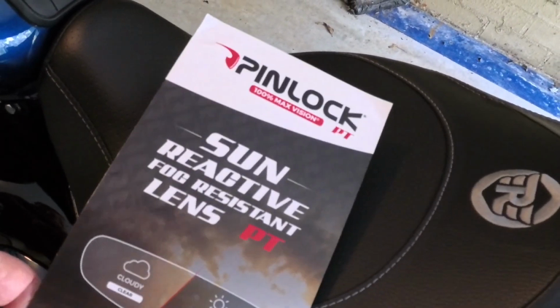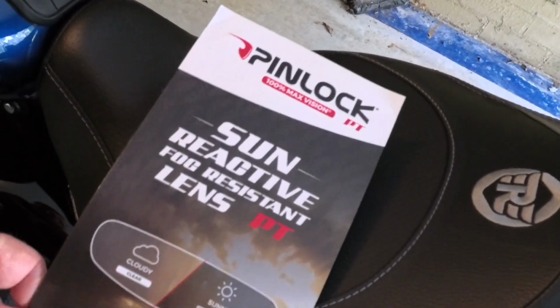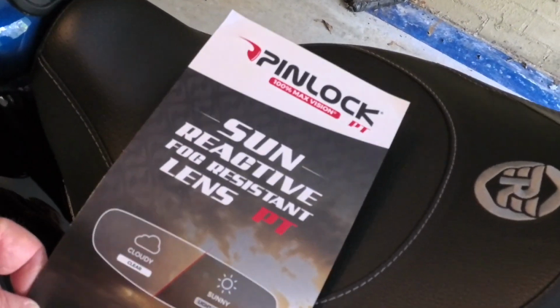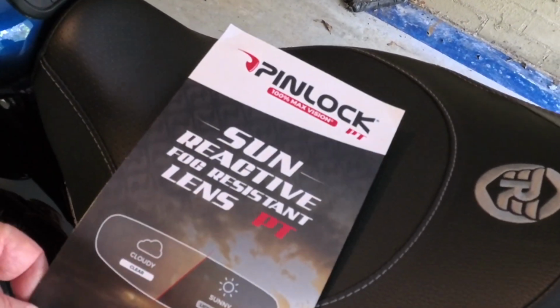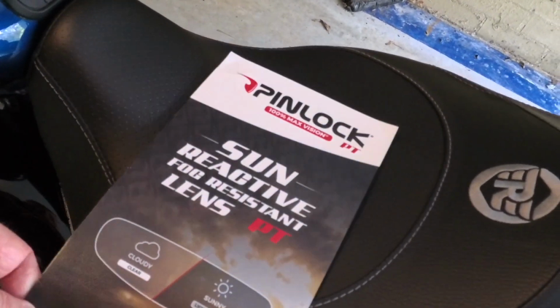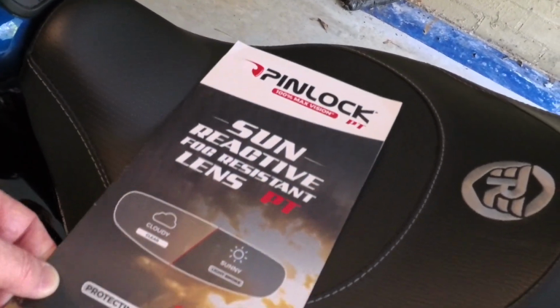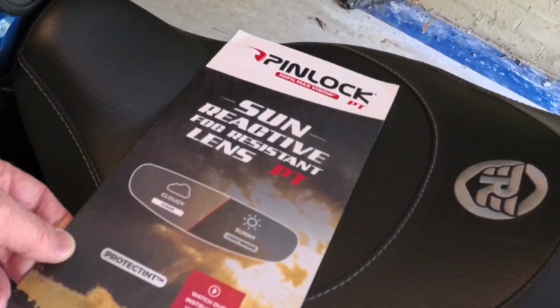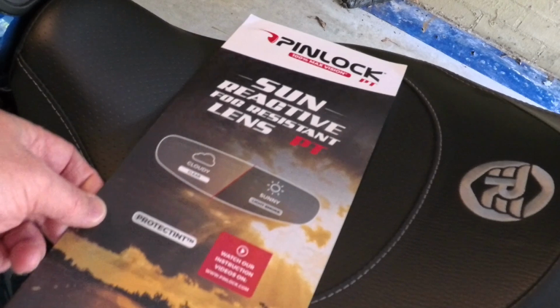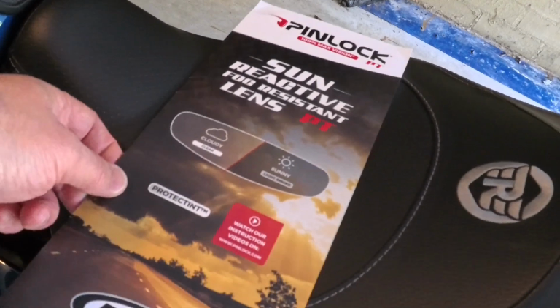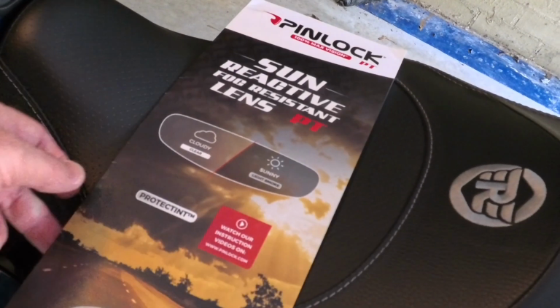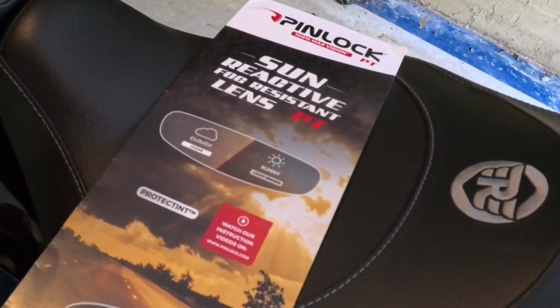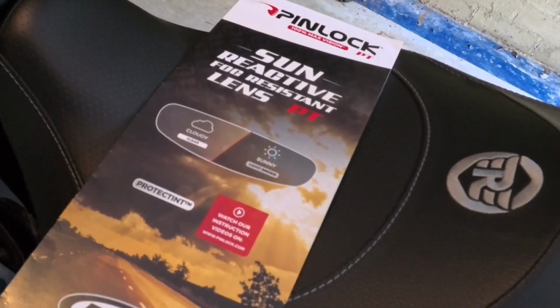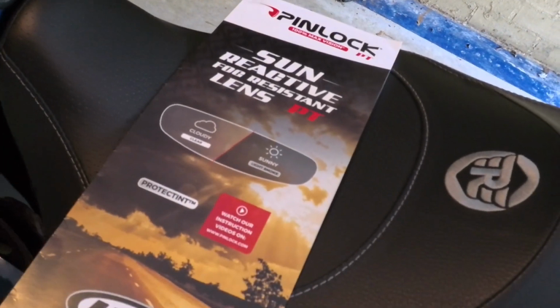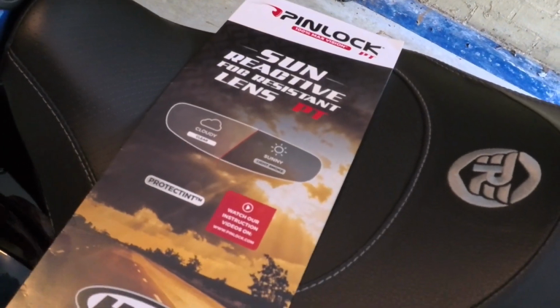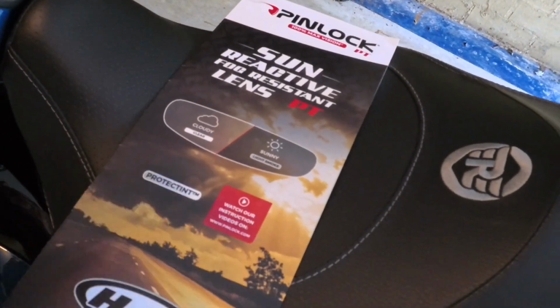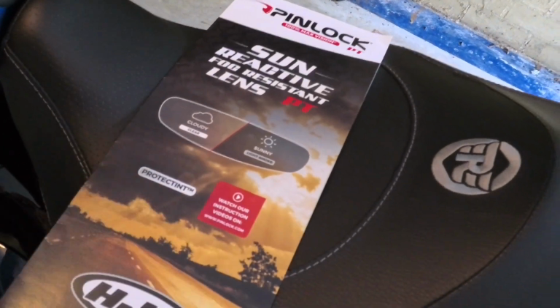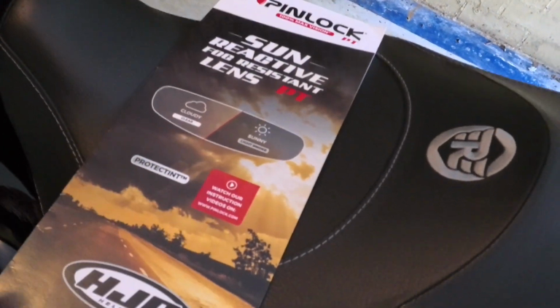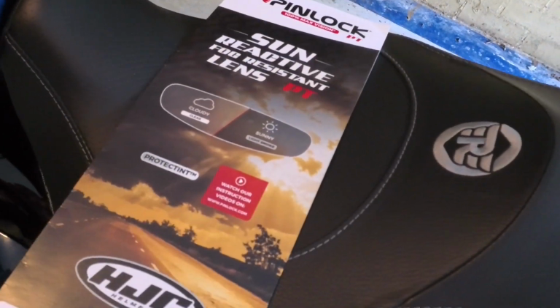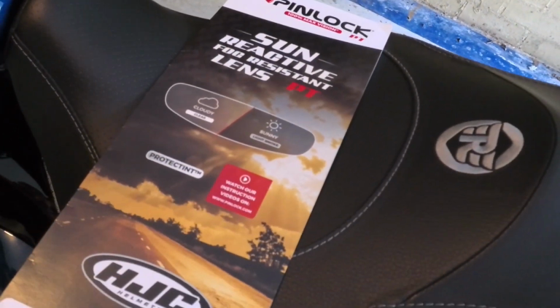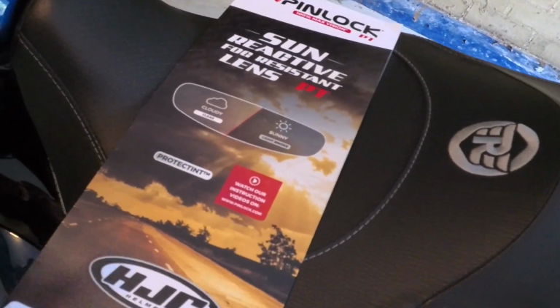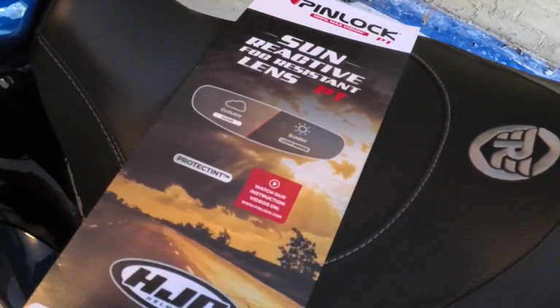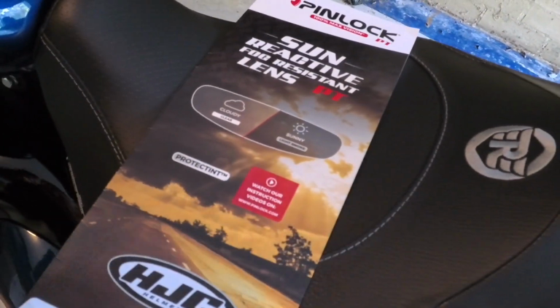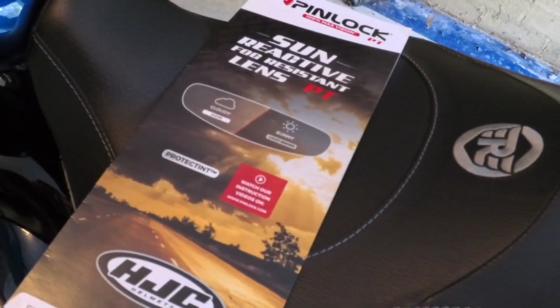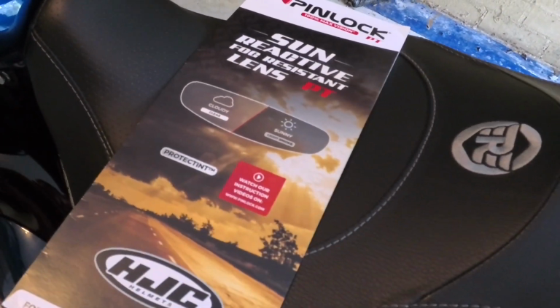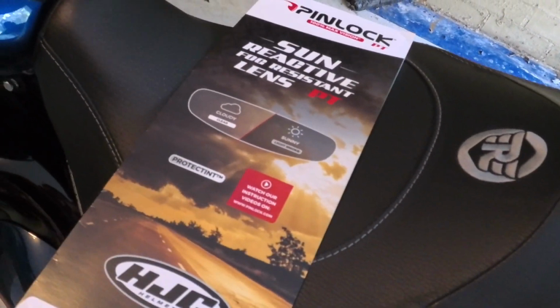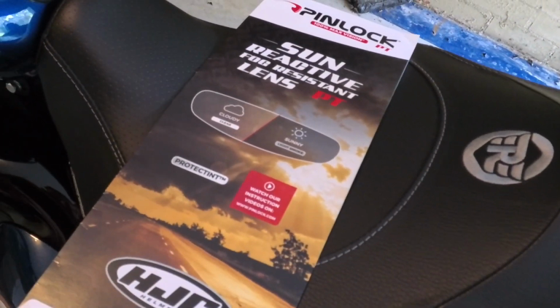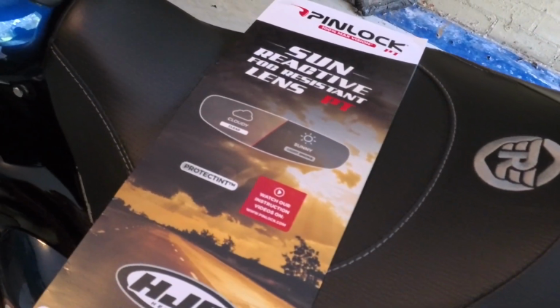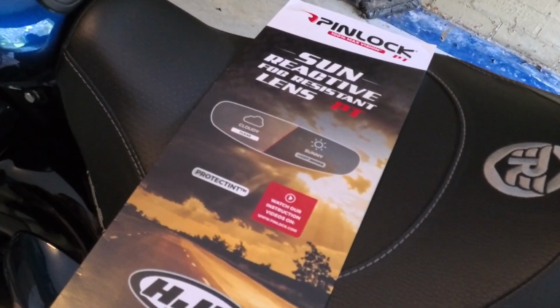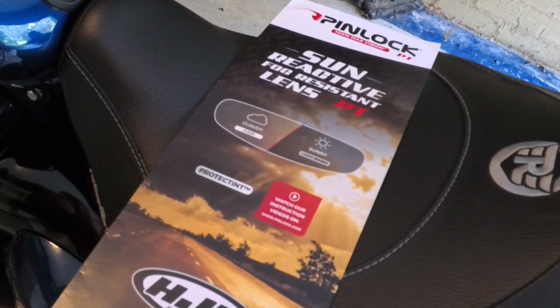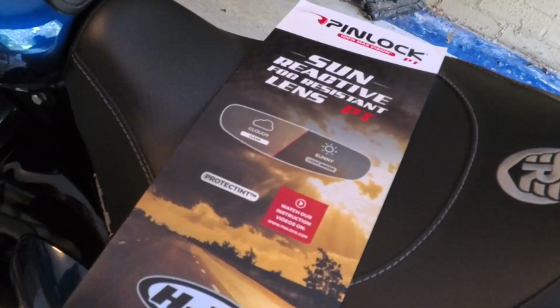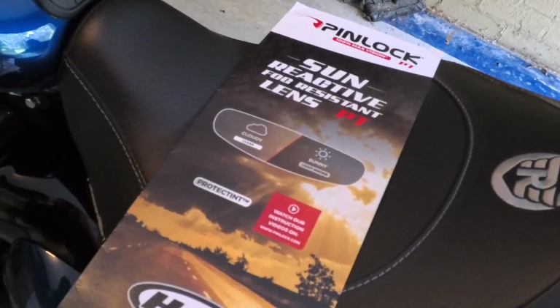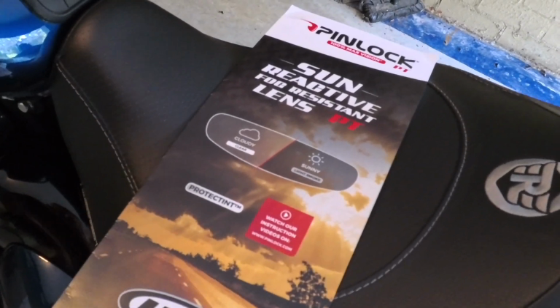Pinlock sun reactive visor insert. Stop fogging and it will also darken down in the sun.